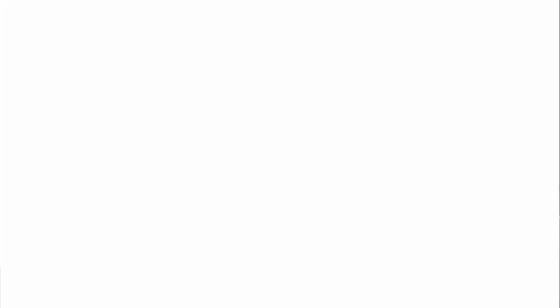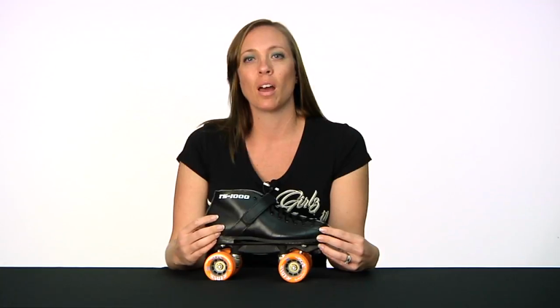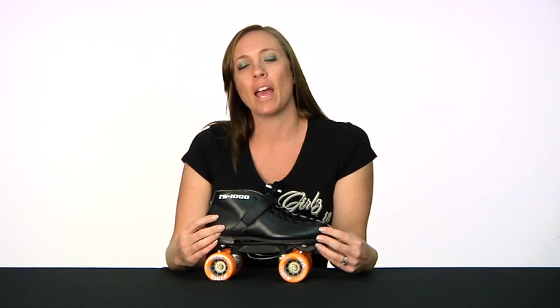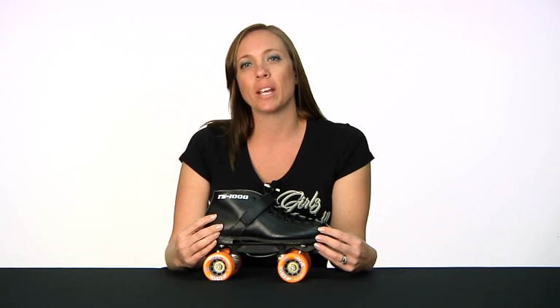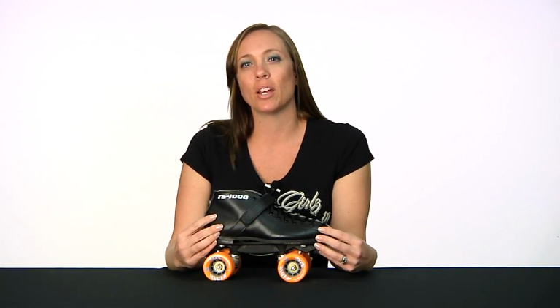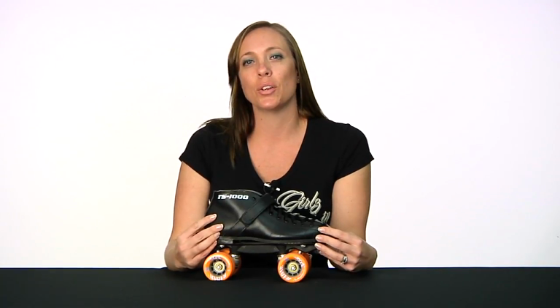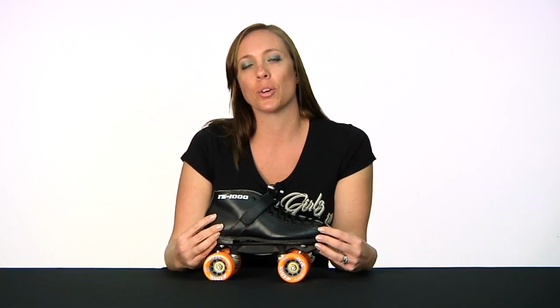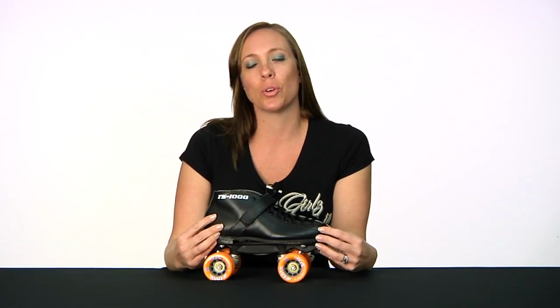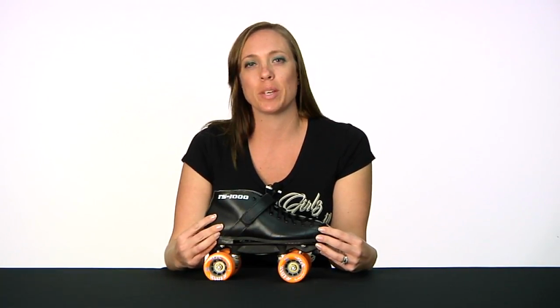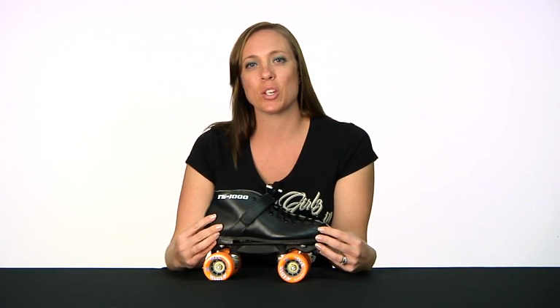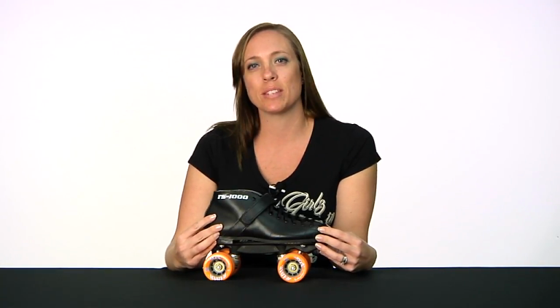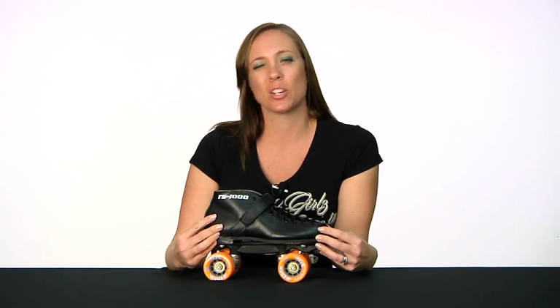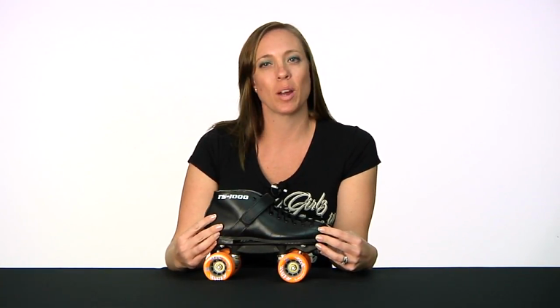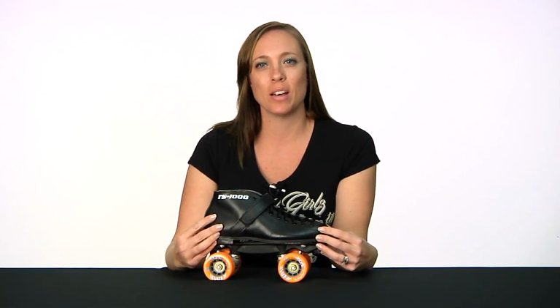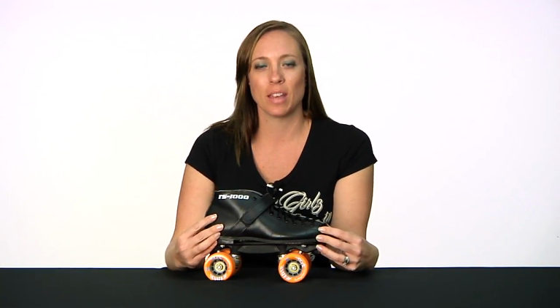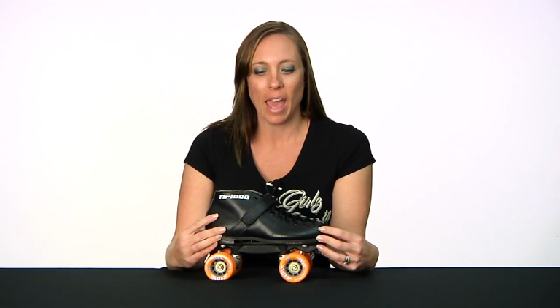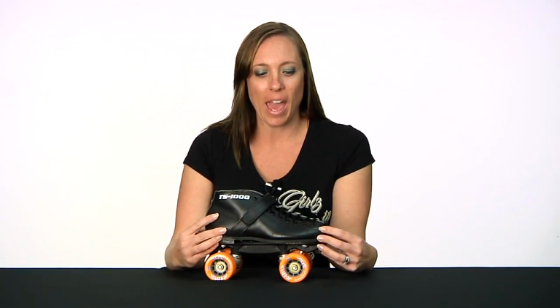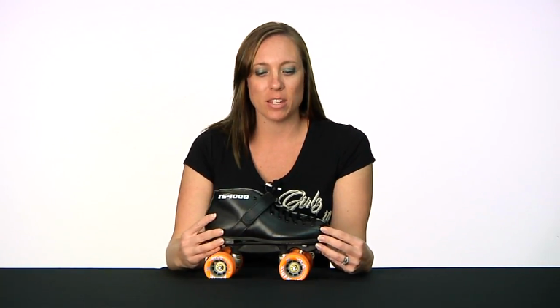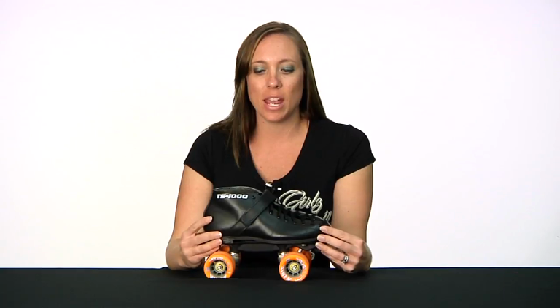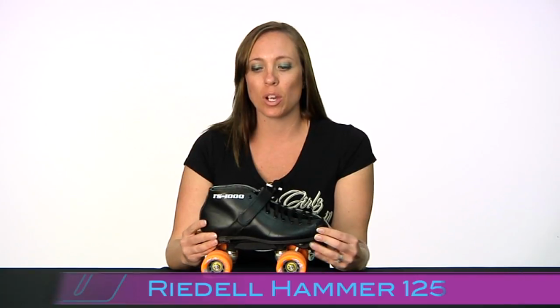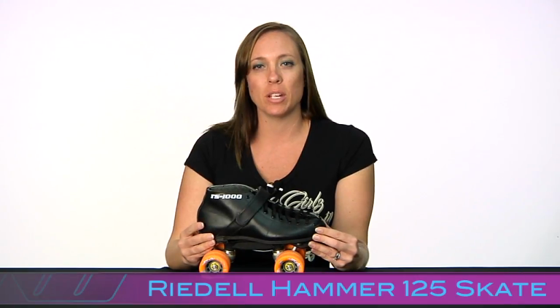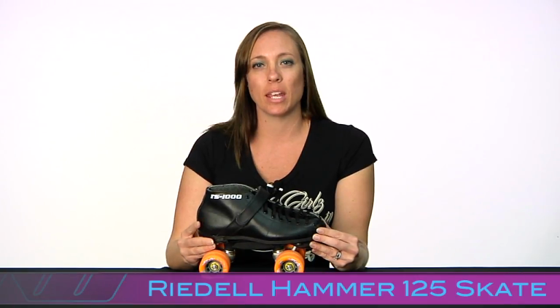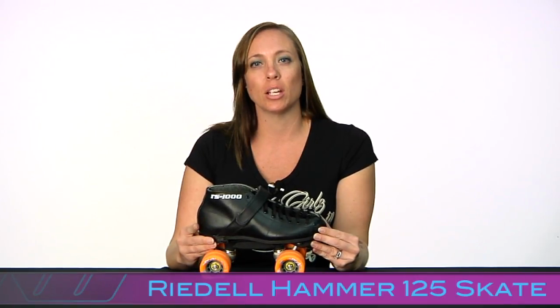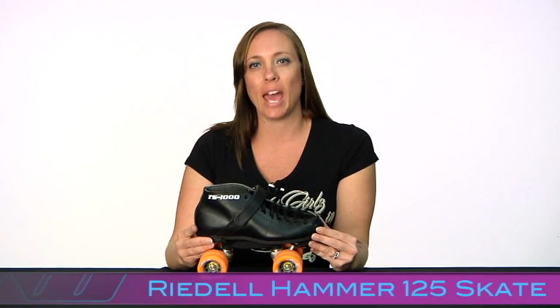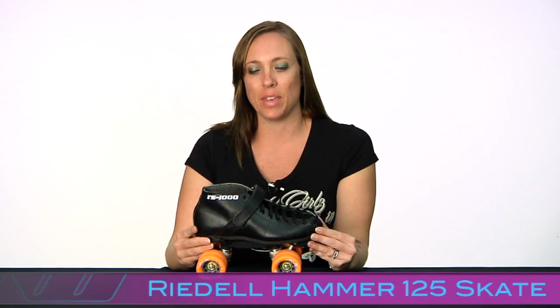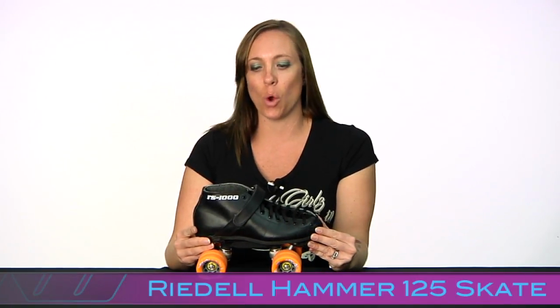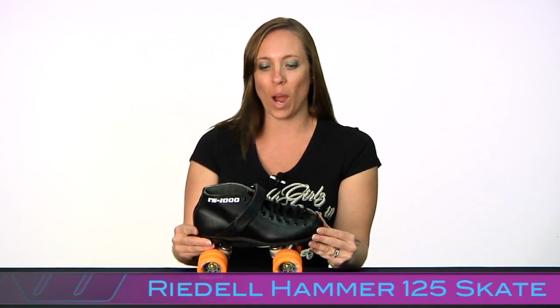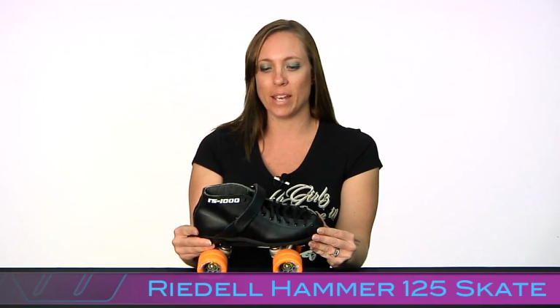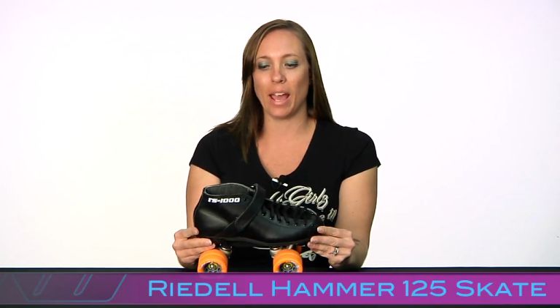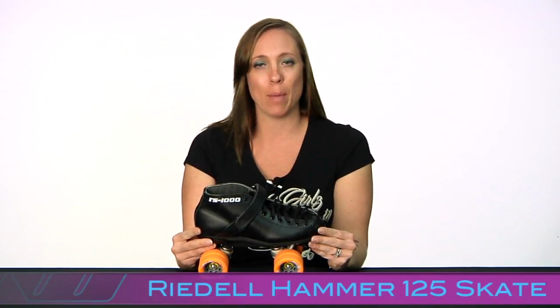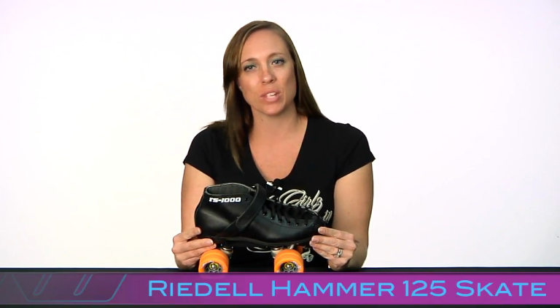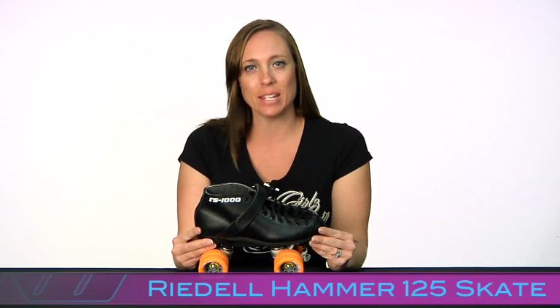Hi, I'm Lucky Lolo, your roller derby specialist at Derby Warehouse. And today we're going to be taking a look at the Rydell Hammer Skate.